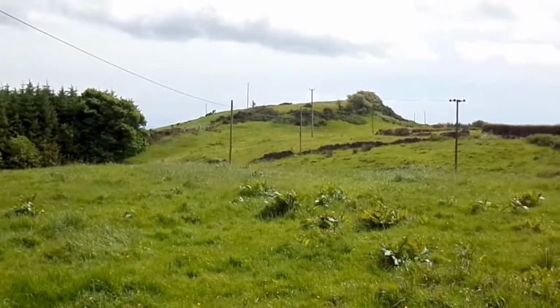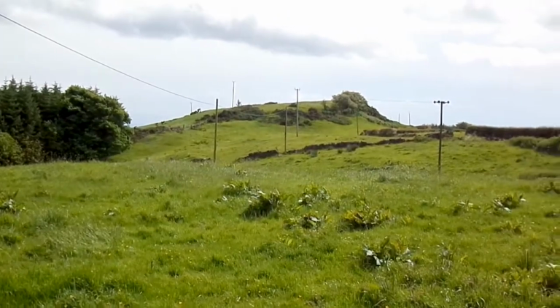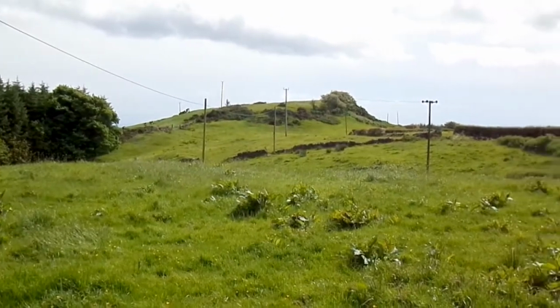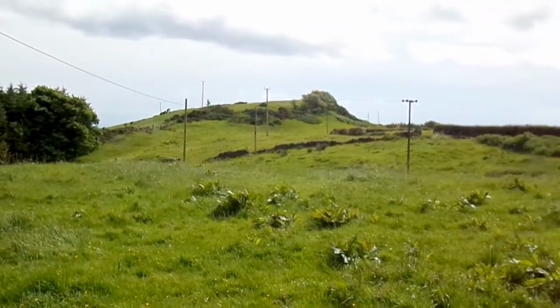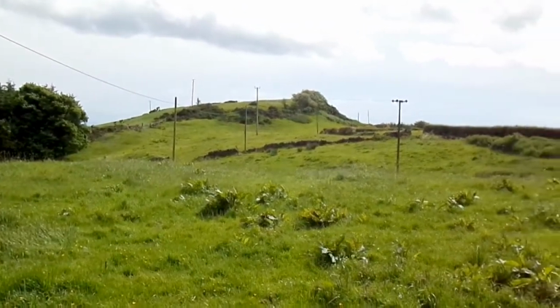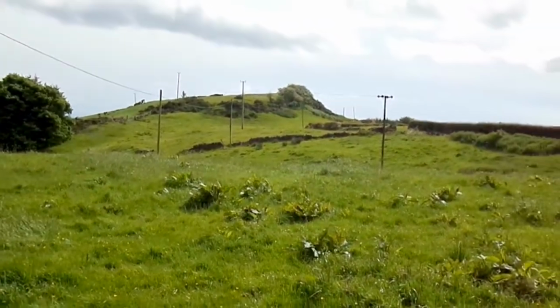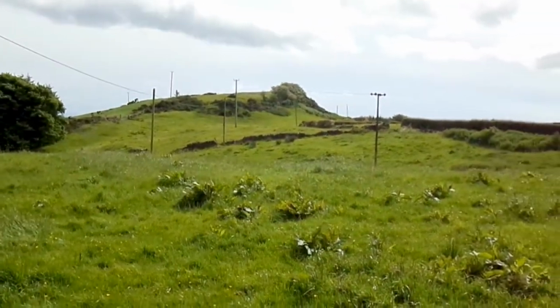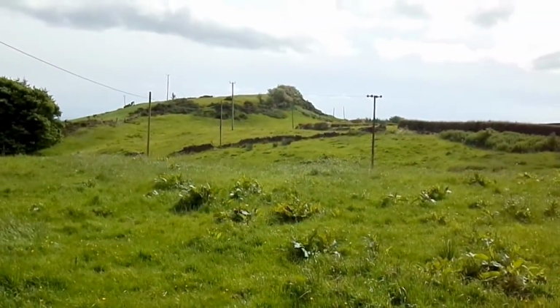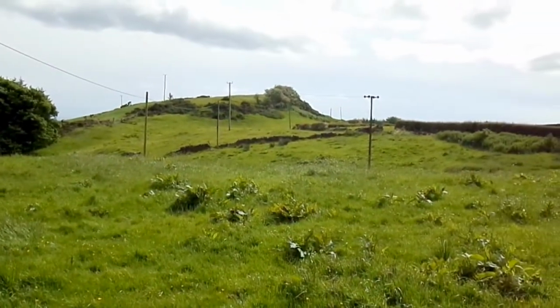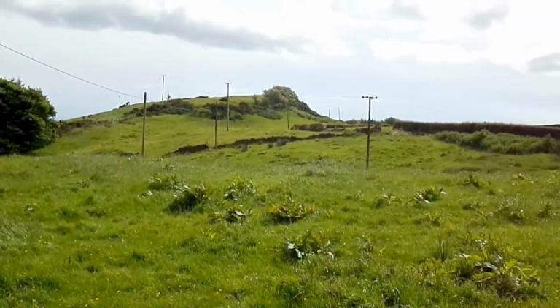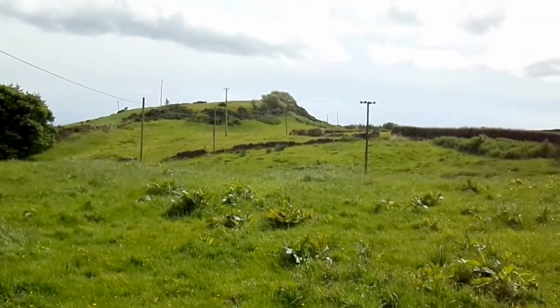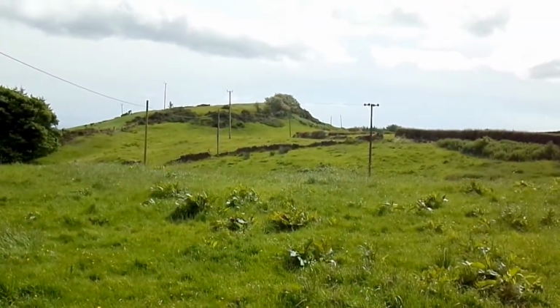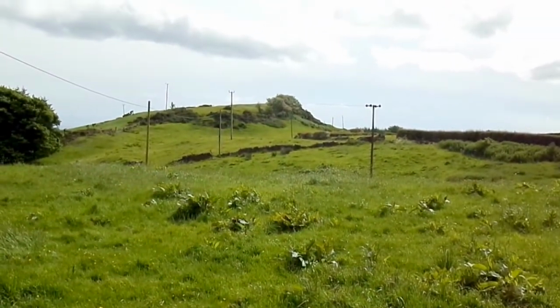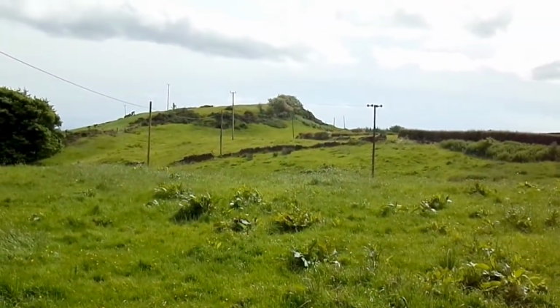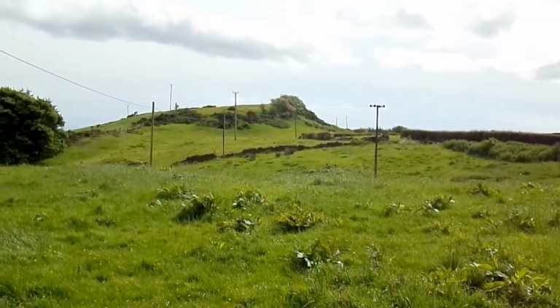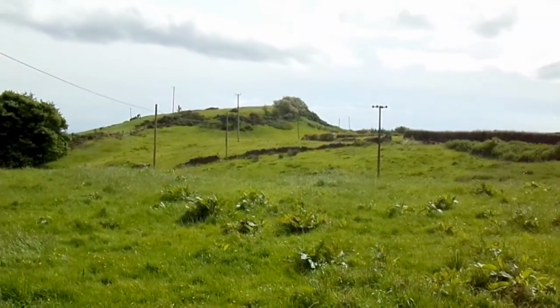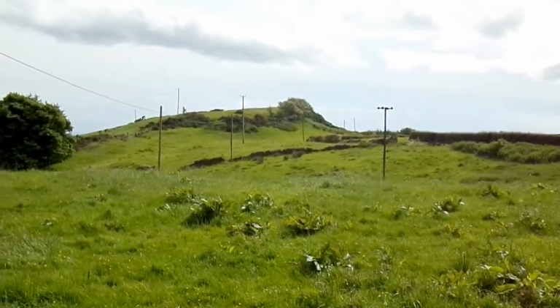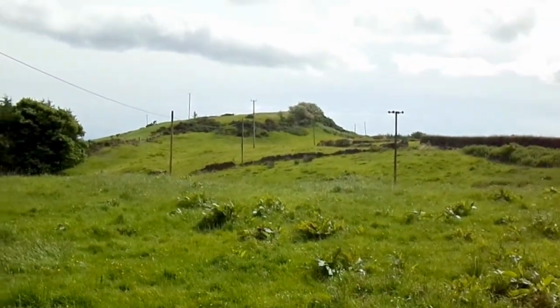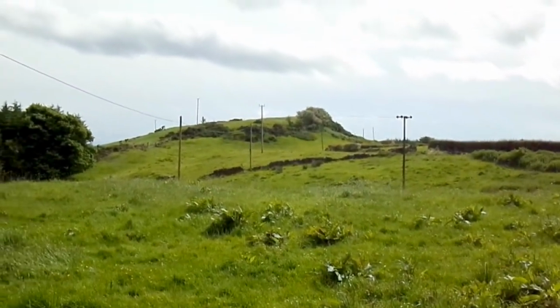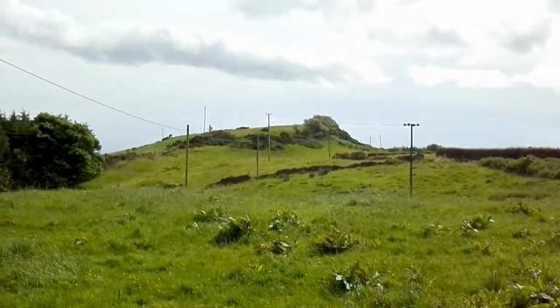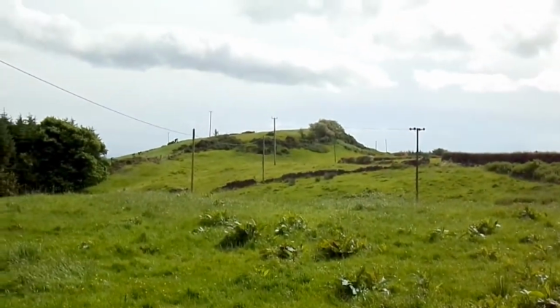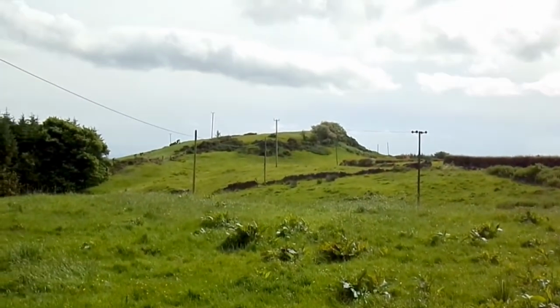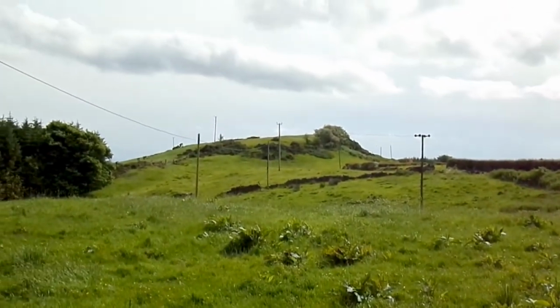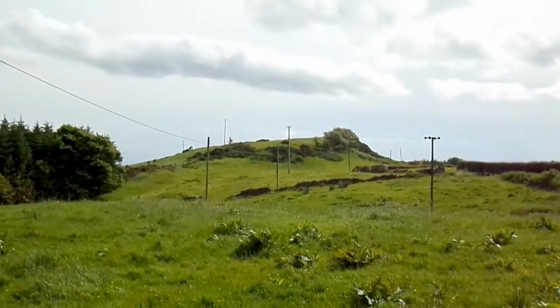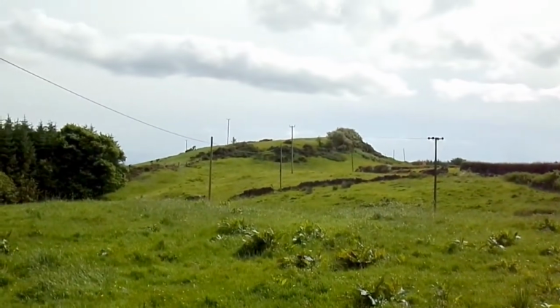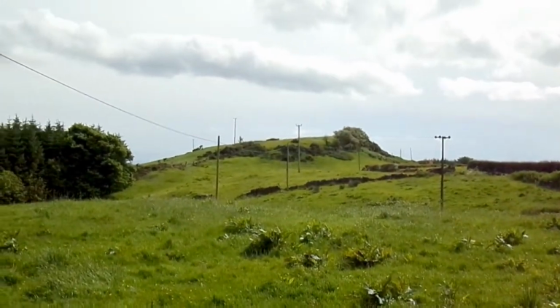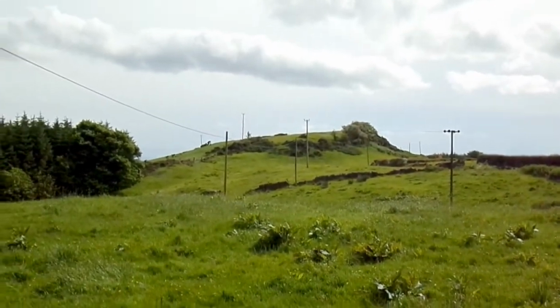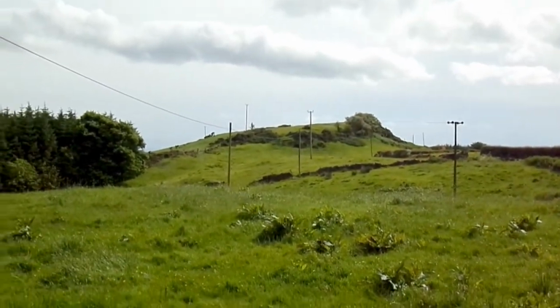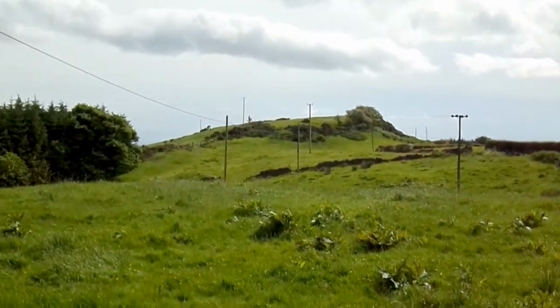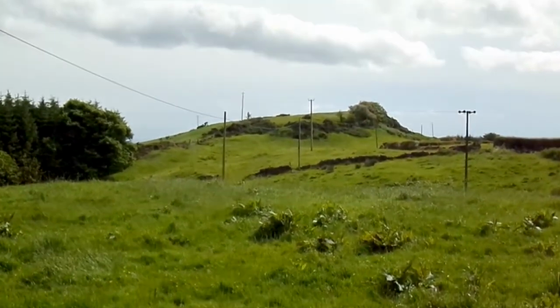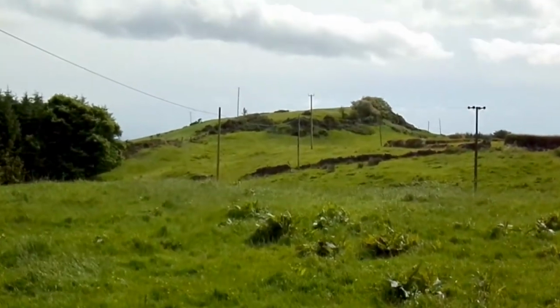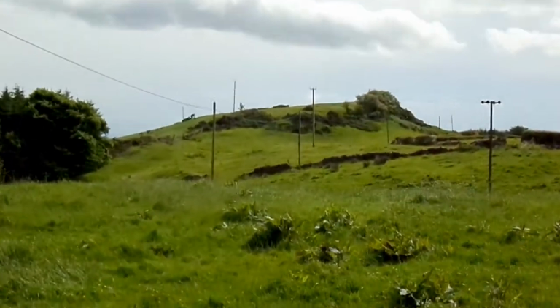The Territorial Army used to use it, shooting from an area somewhere like up here.